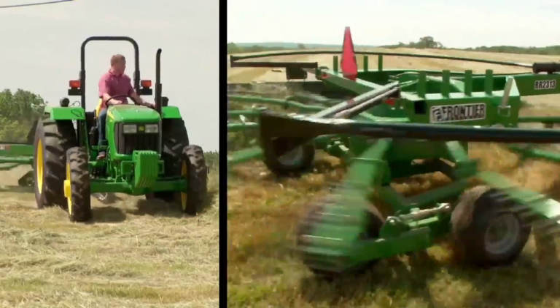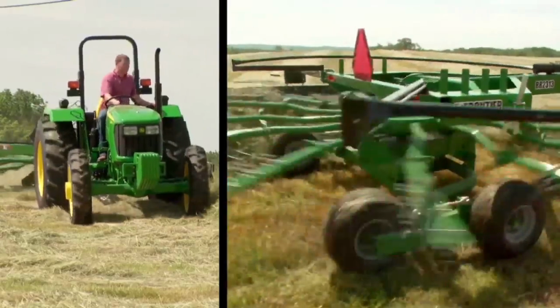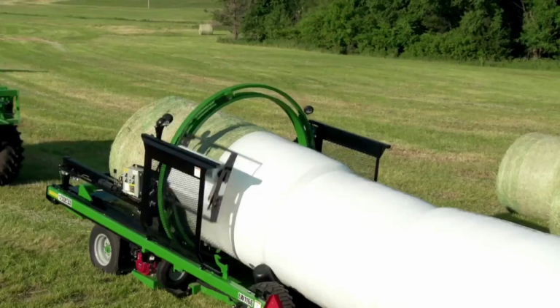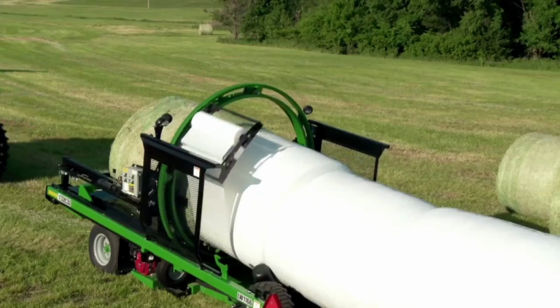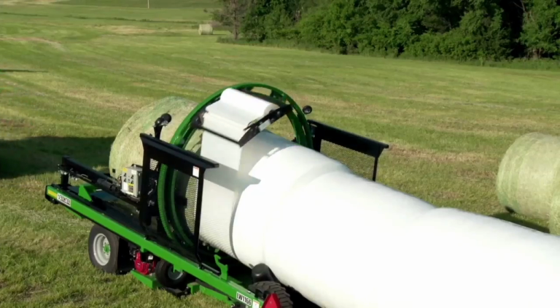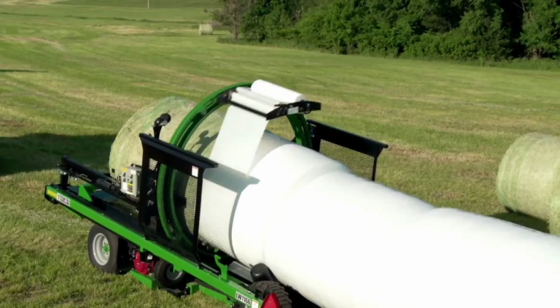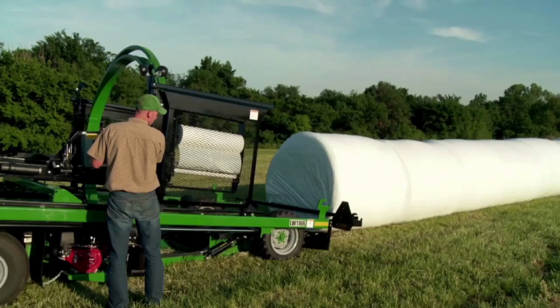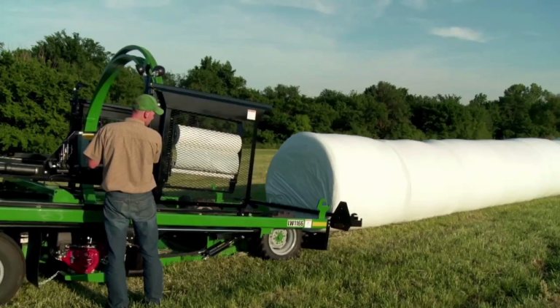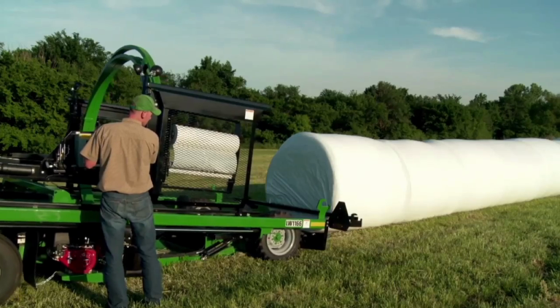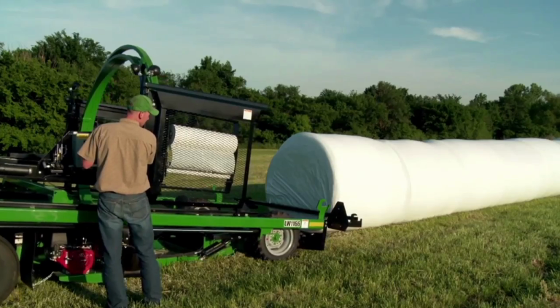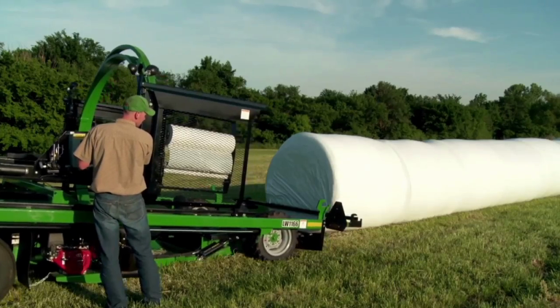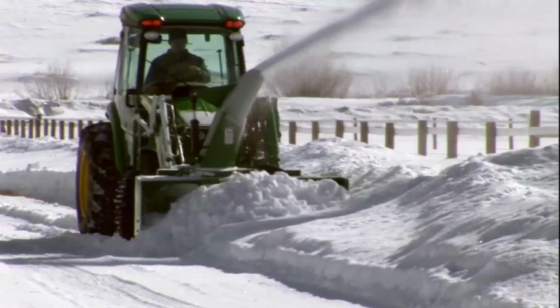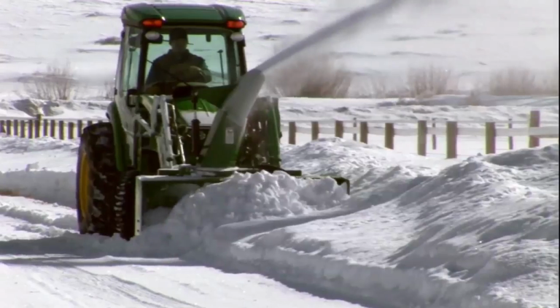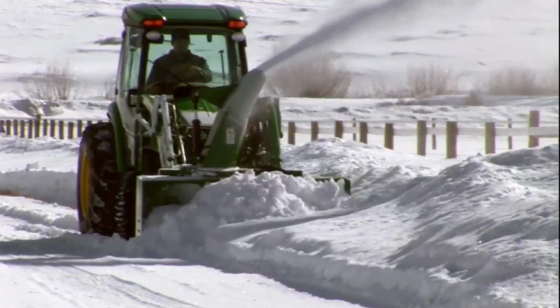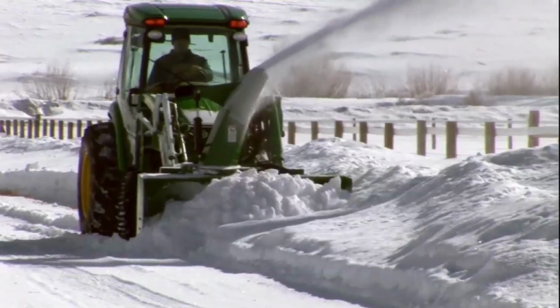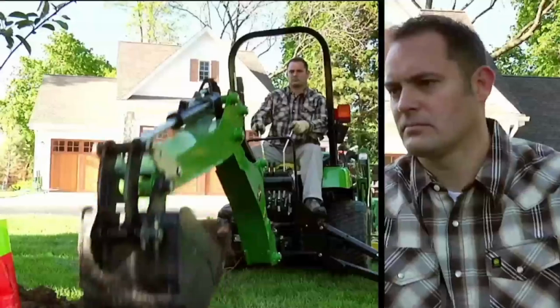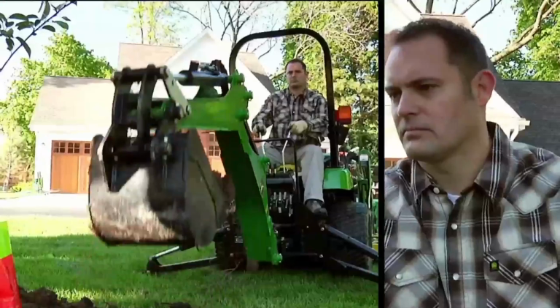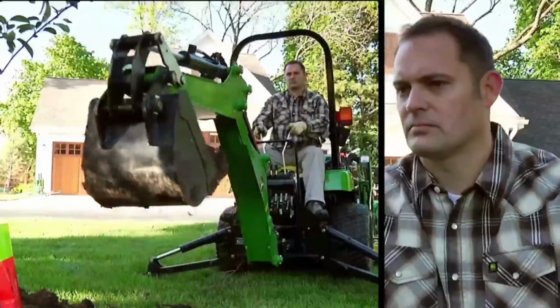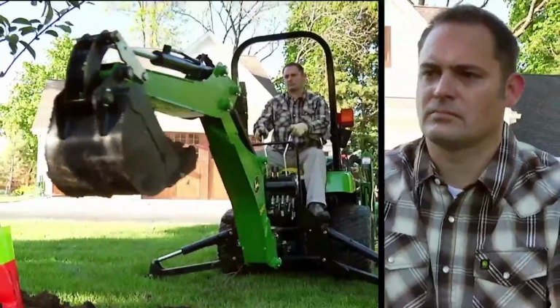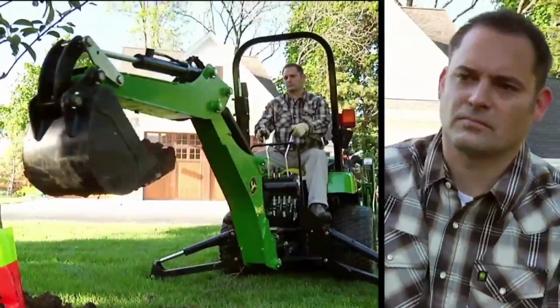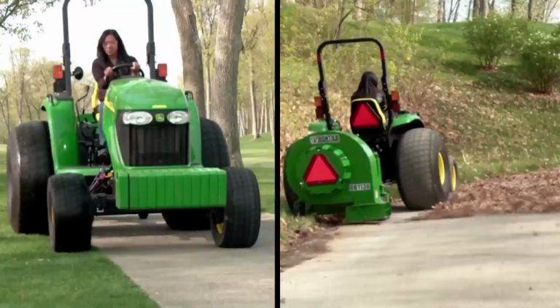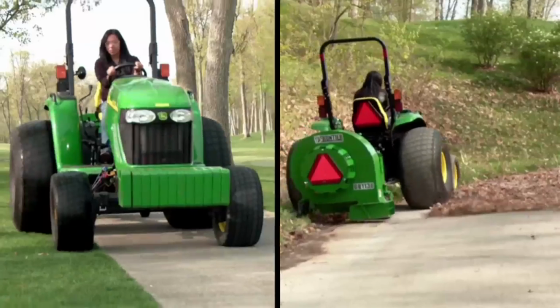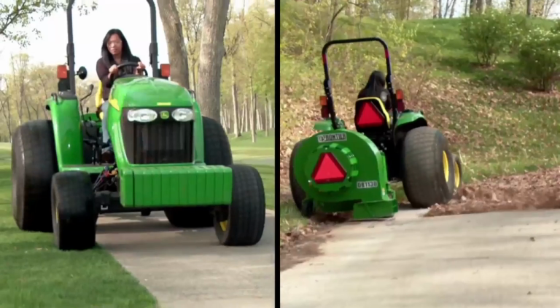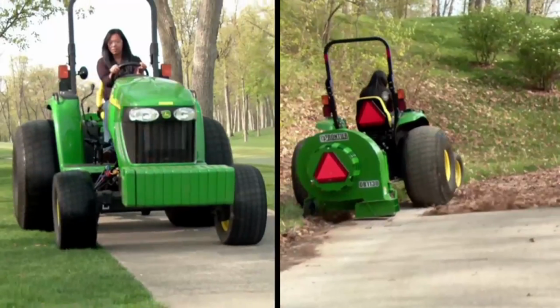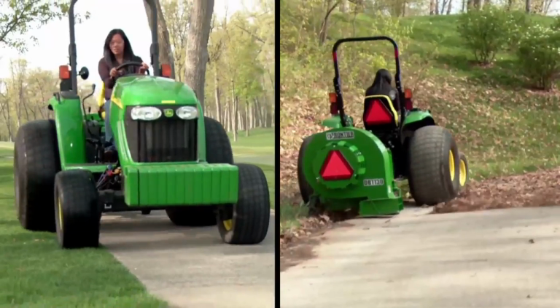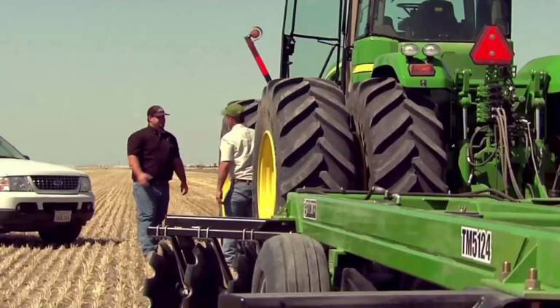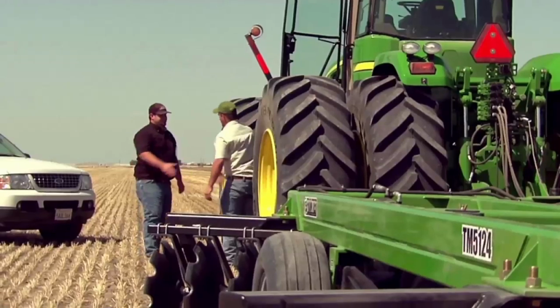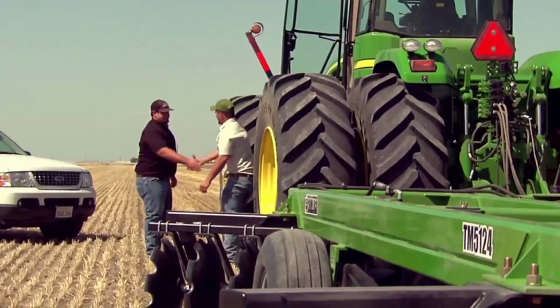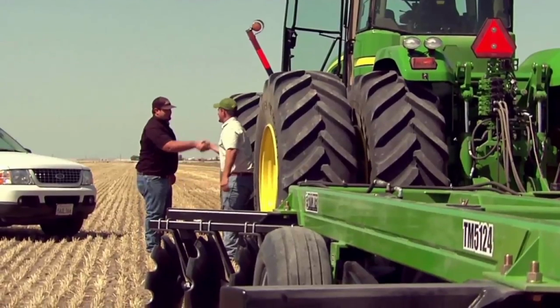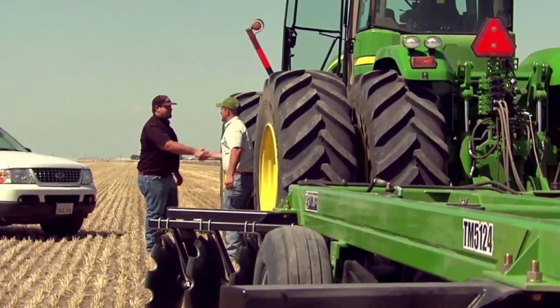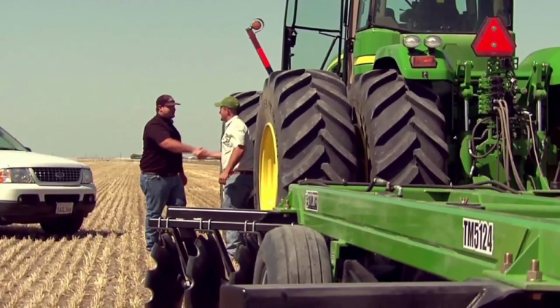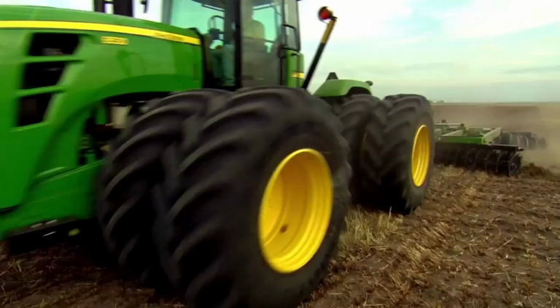Meet a whole new line of John Deere capabilities for weekend warriors on large properties to full-on row crop producers.